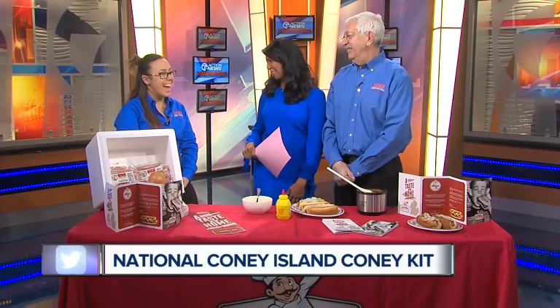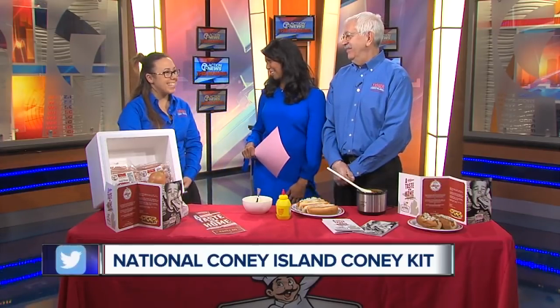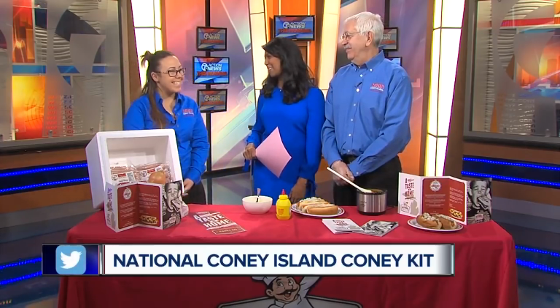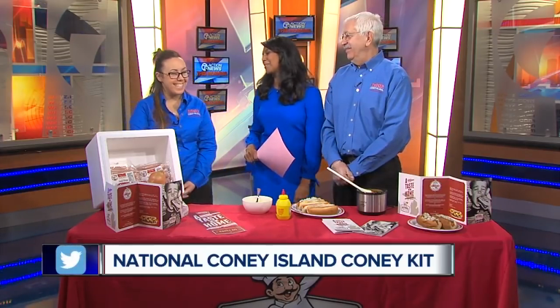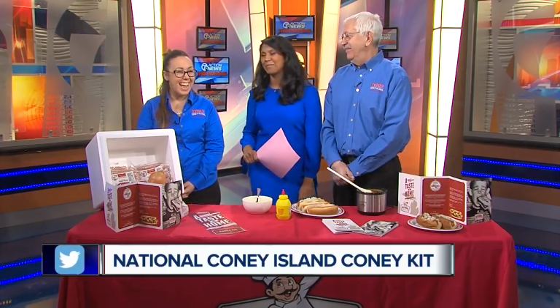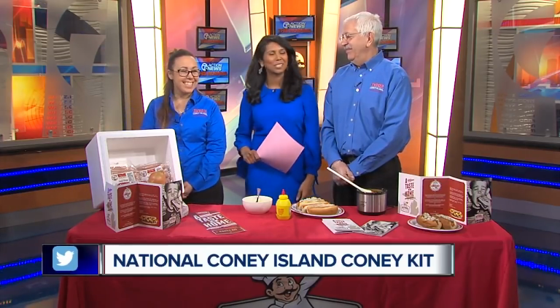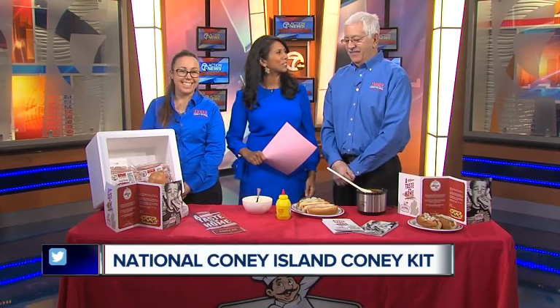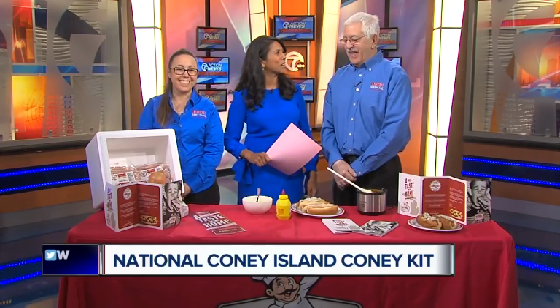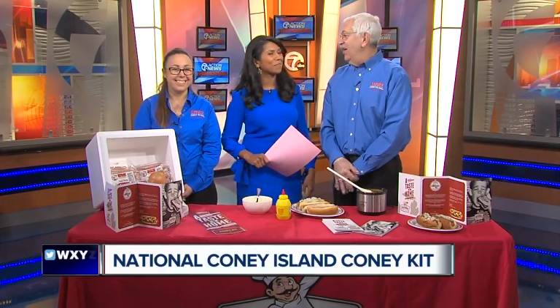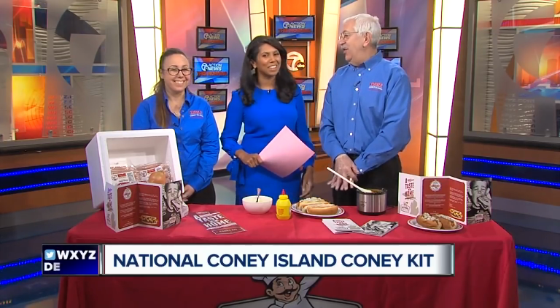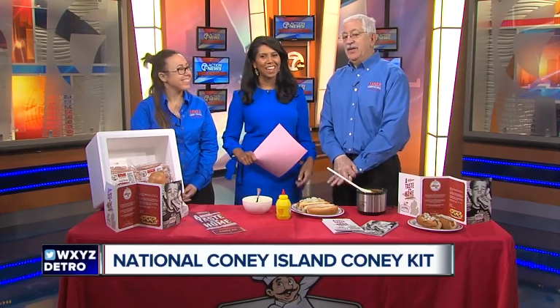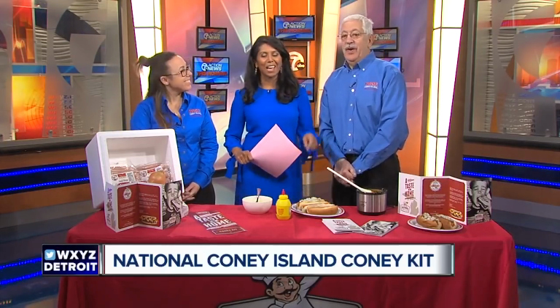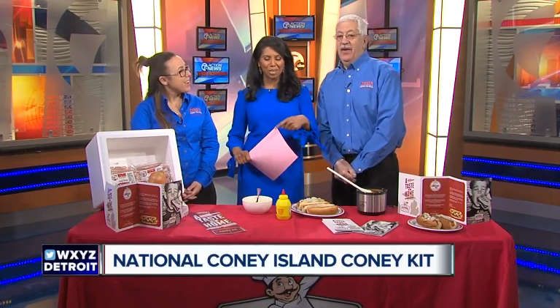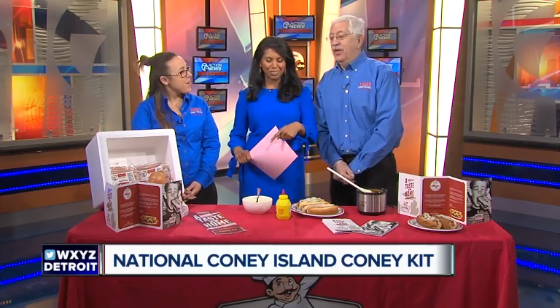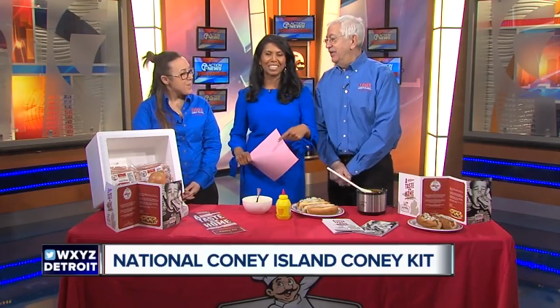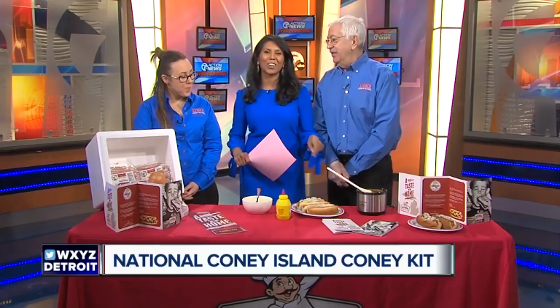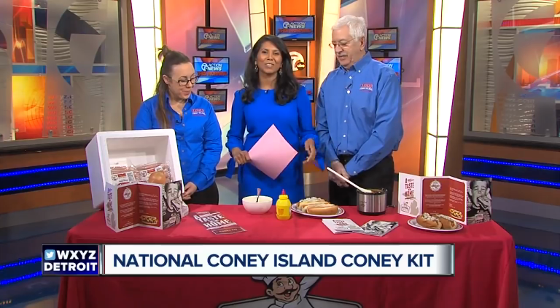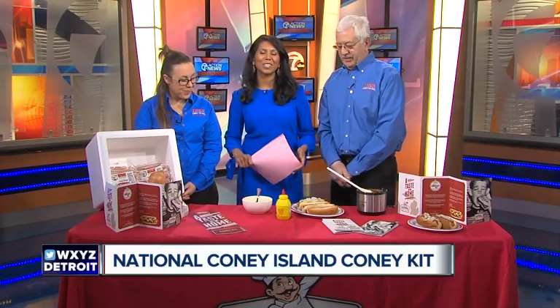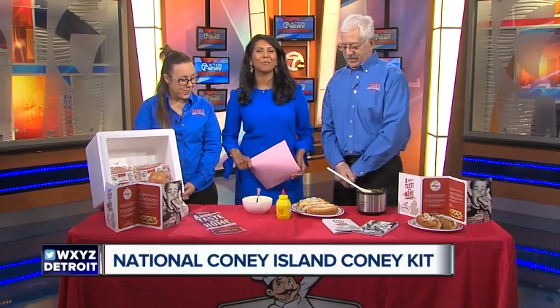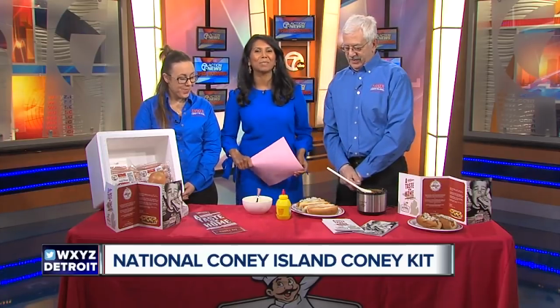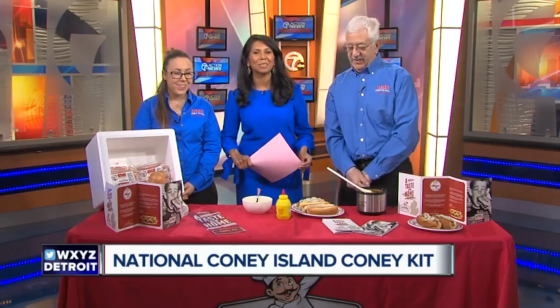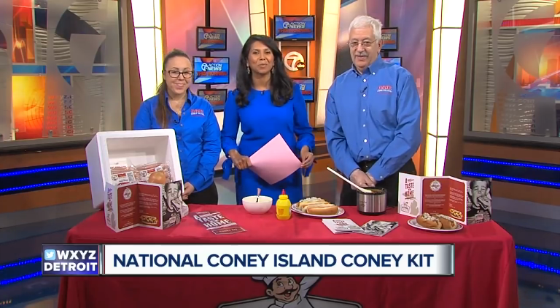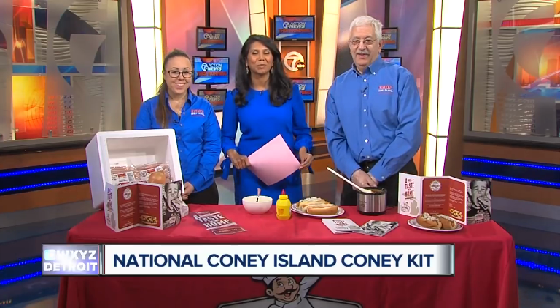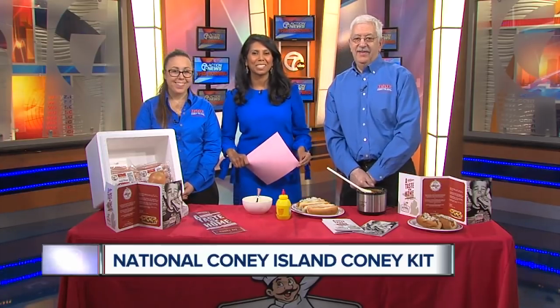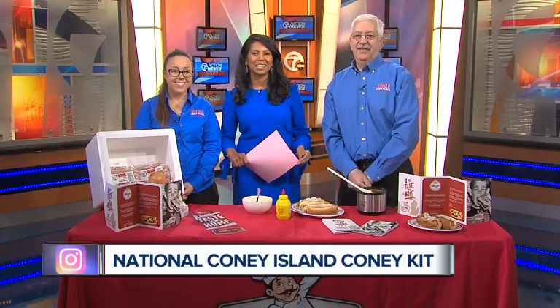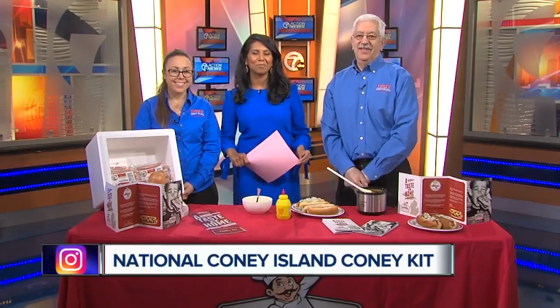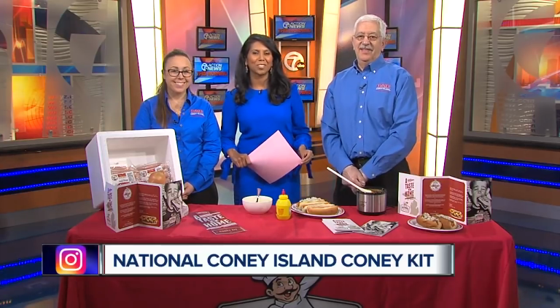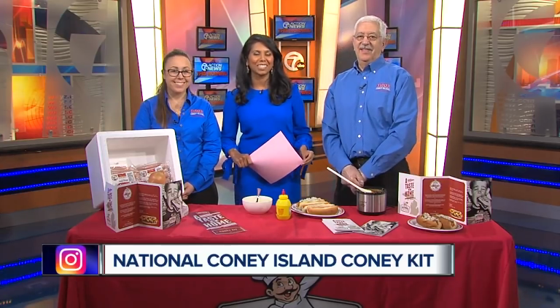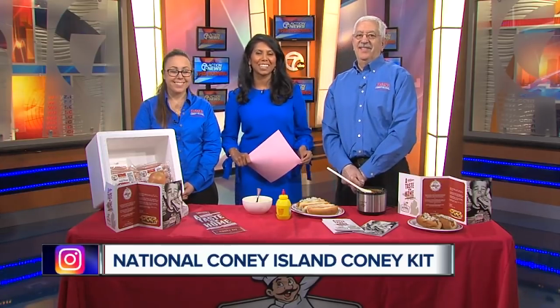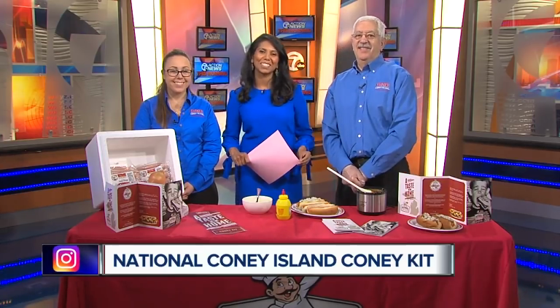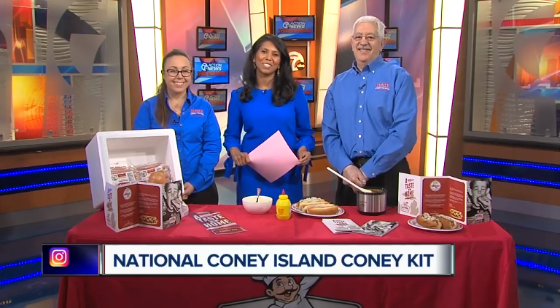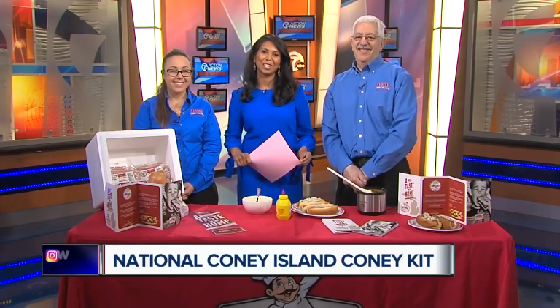Thank you so much, guys, for coming in. Thanks for having us. We'll have a link to all of this on our website, WXYC.com — just check the C9 7th section.